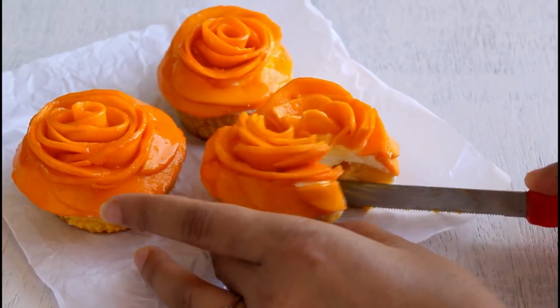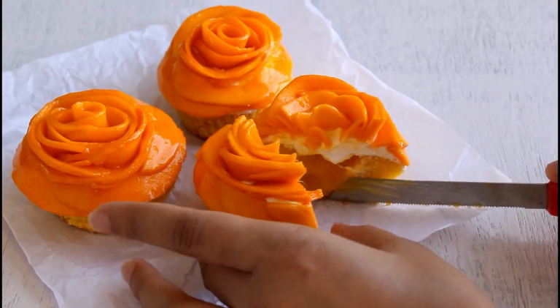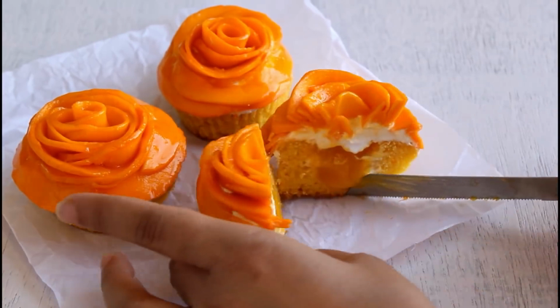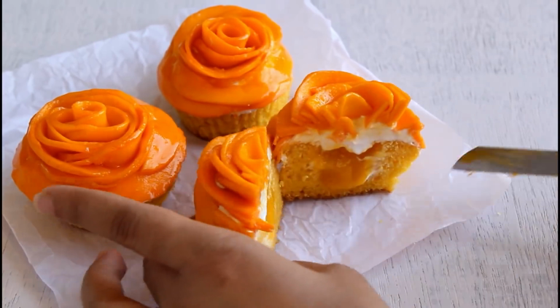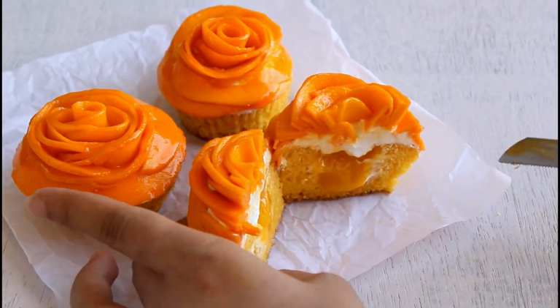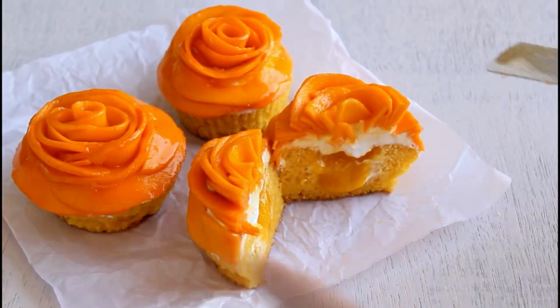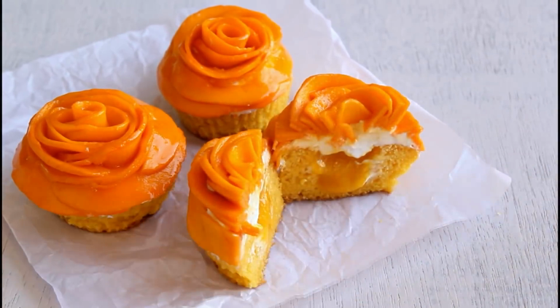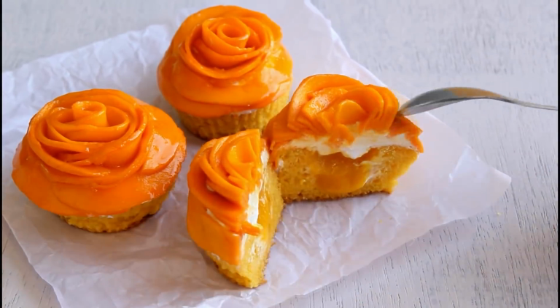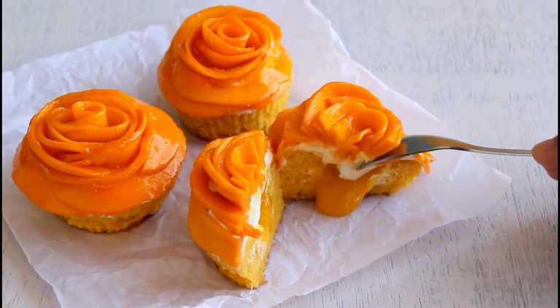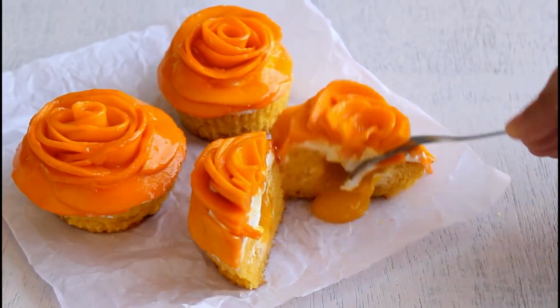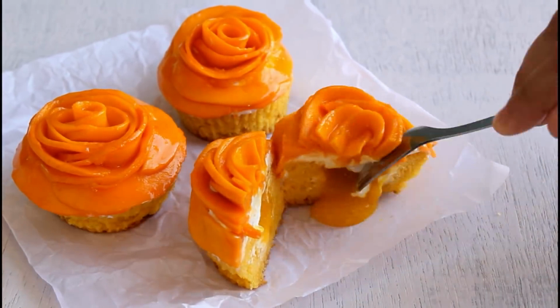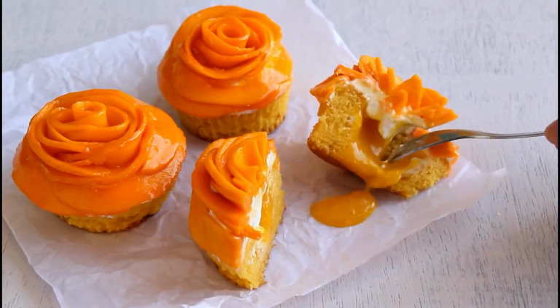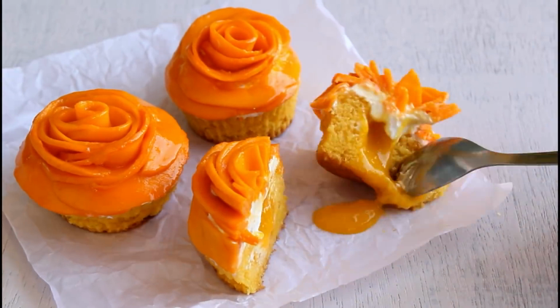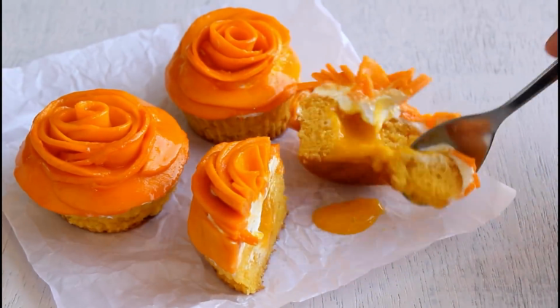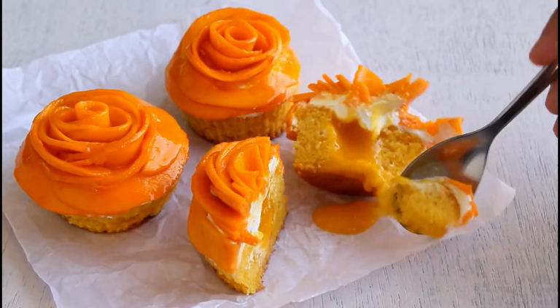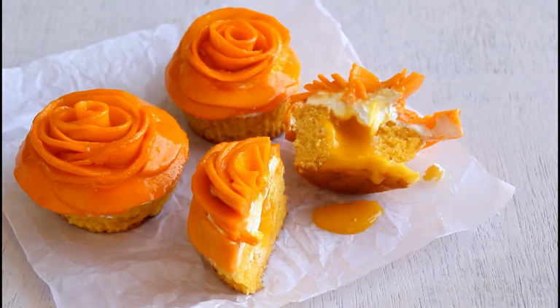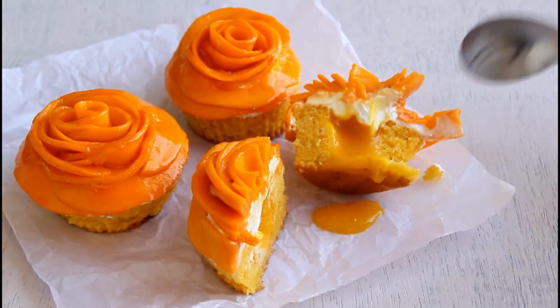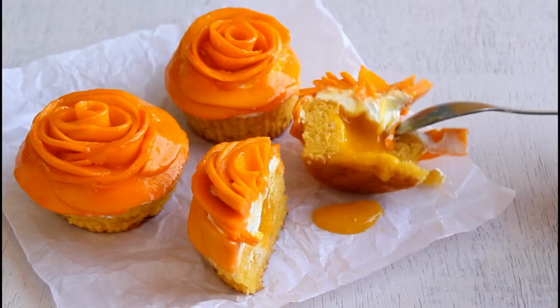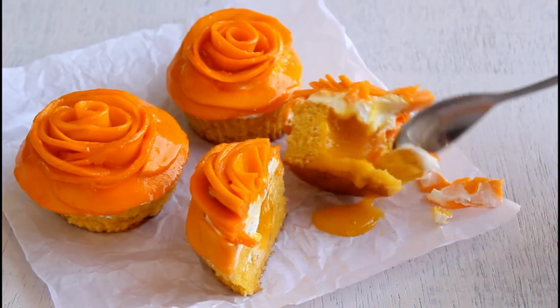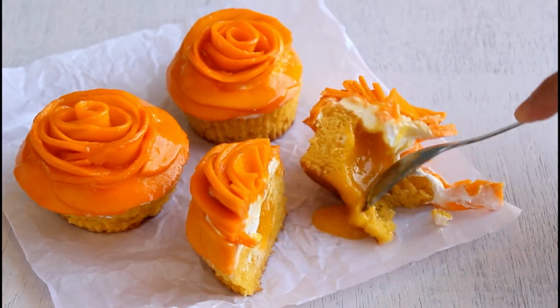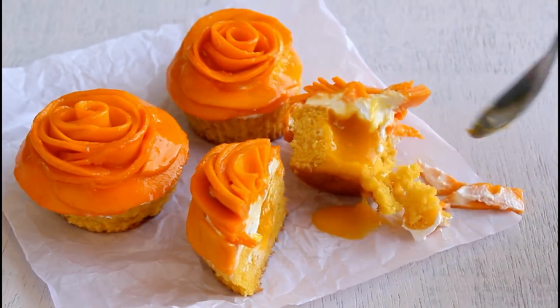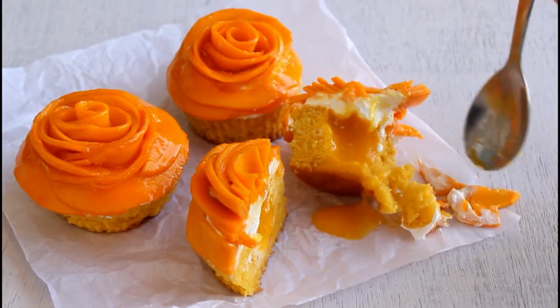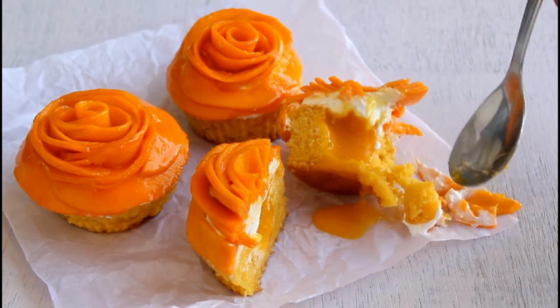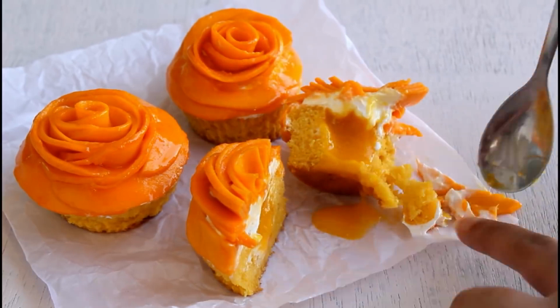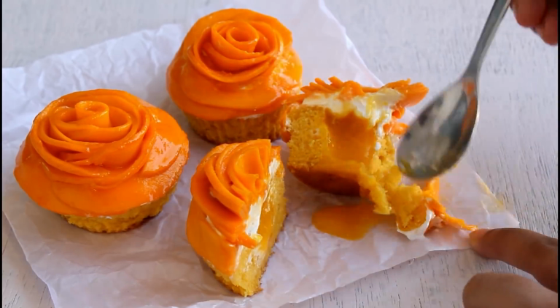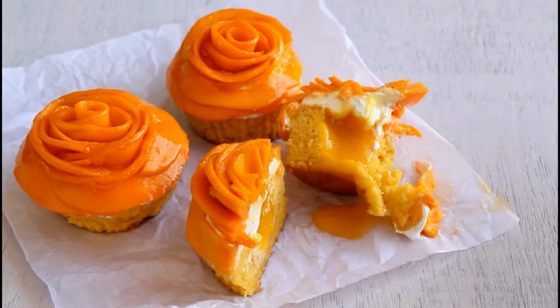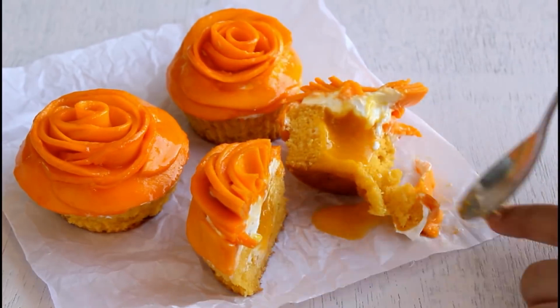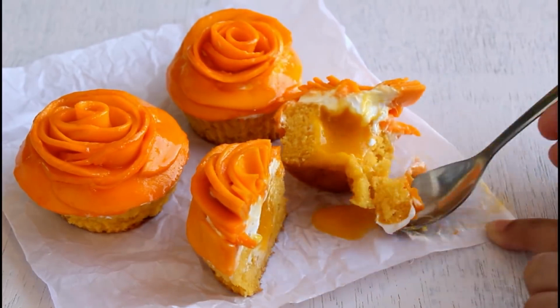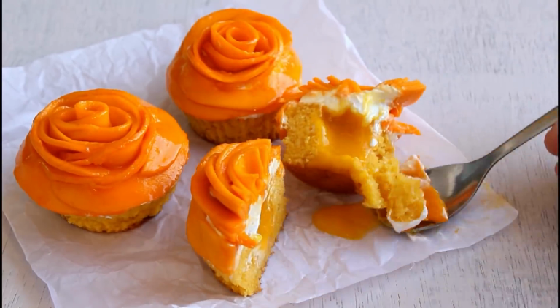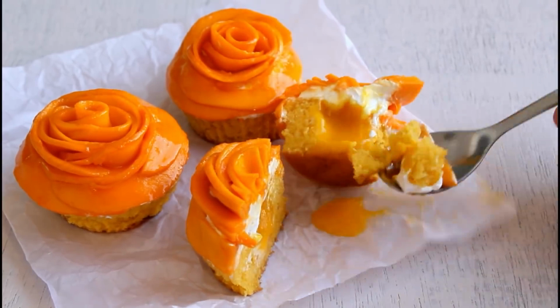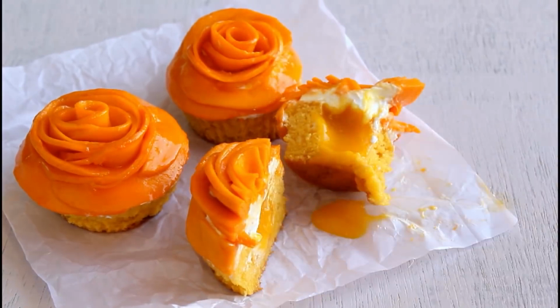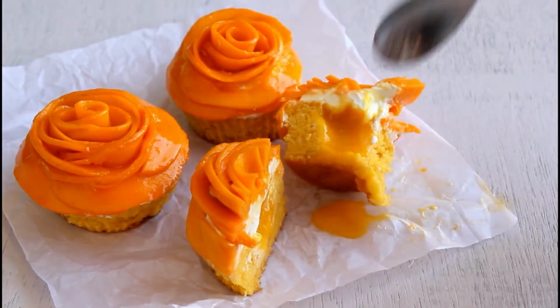The center is filled with mango — it's completely a mango-licious mango lava cake. Enjoy! Bye!